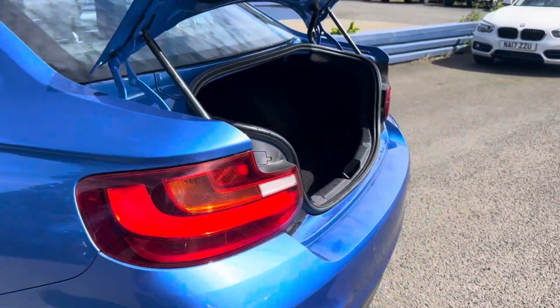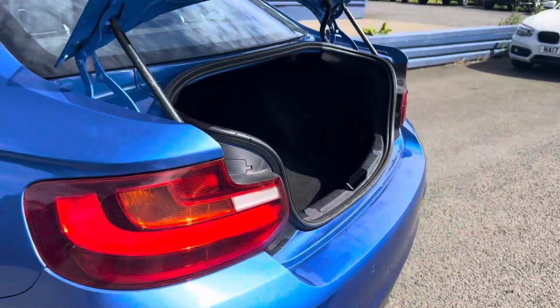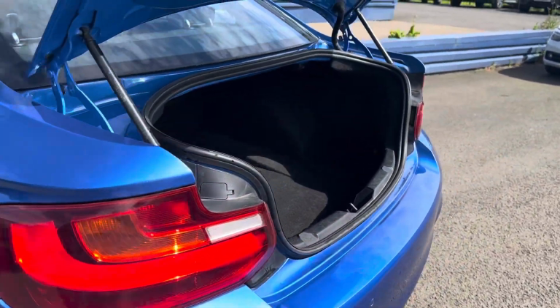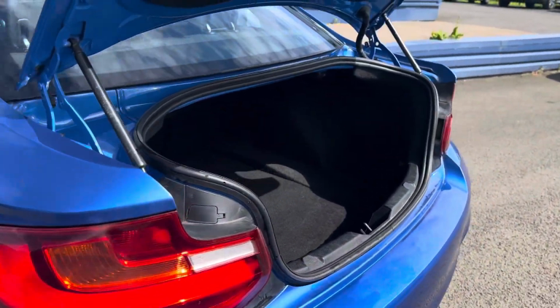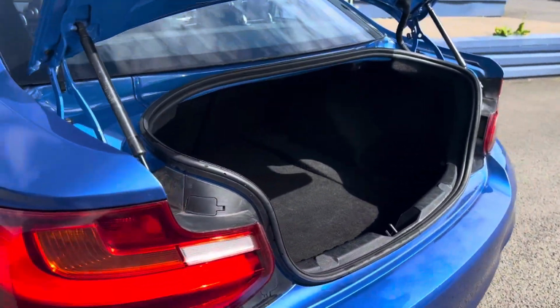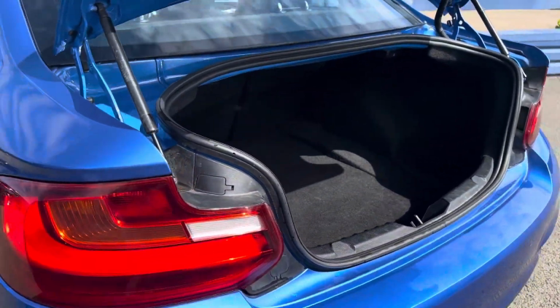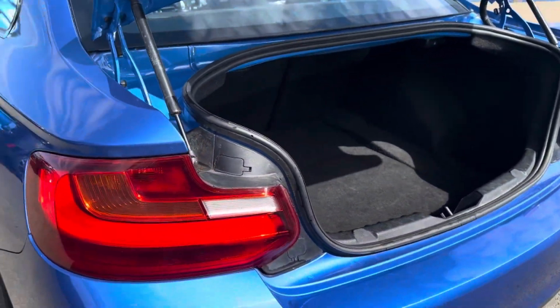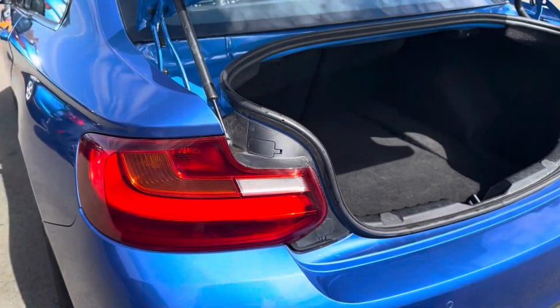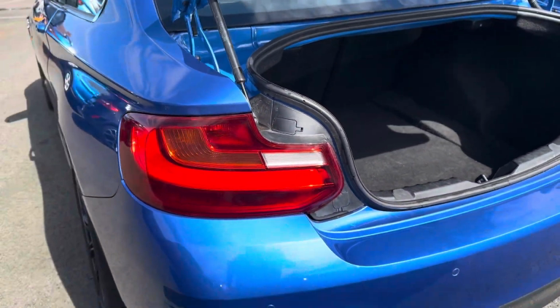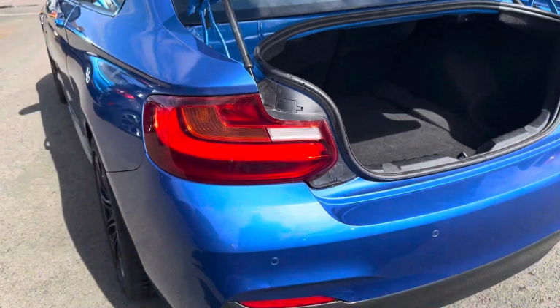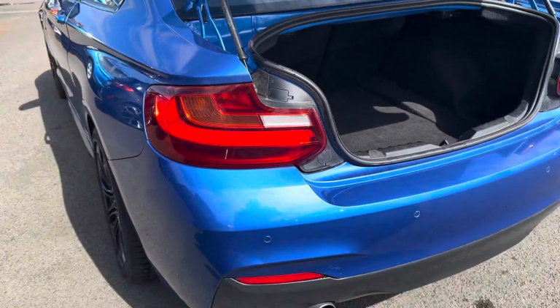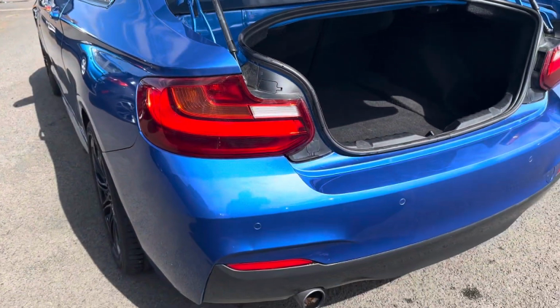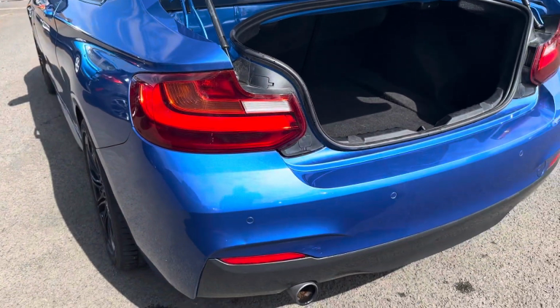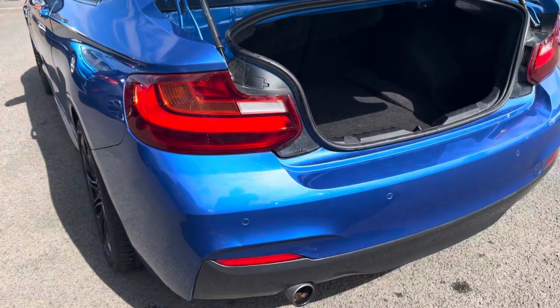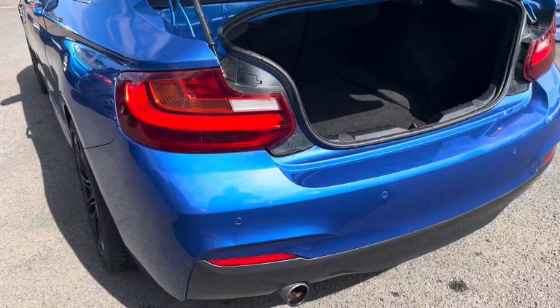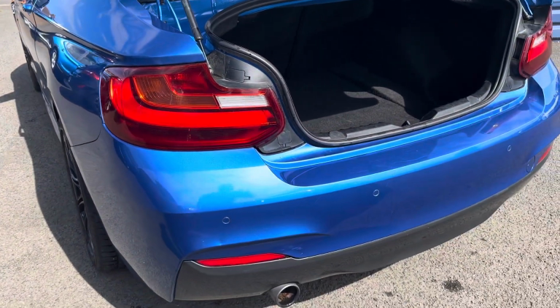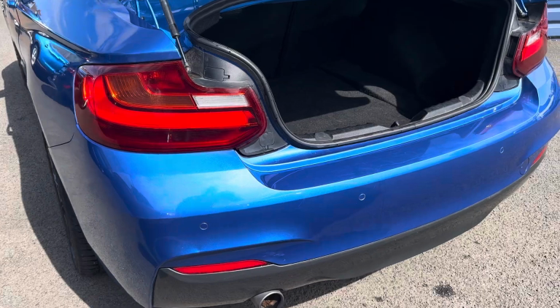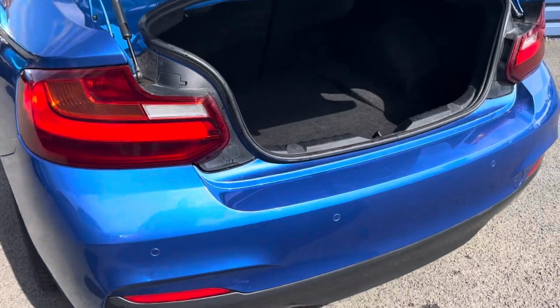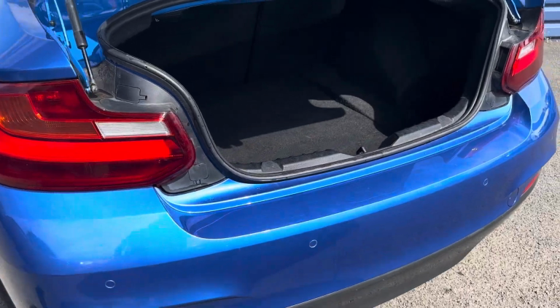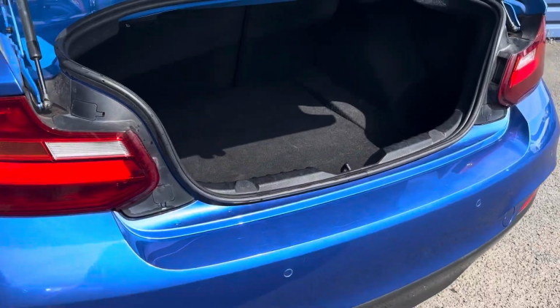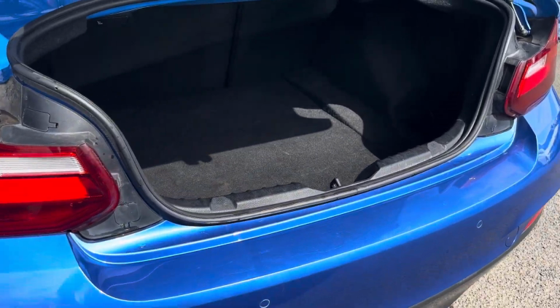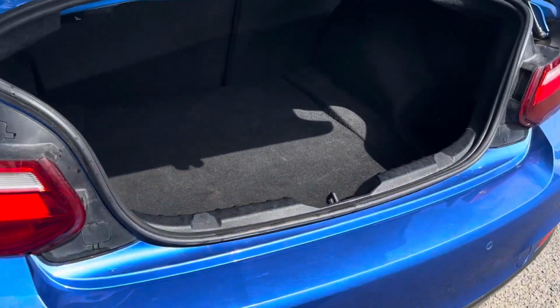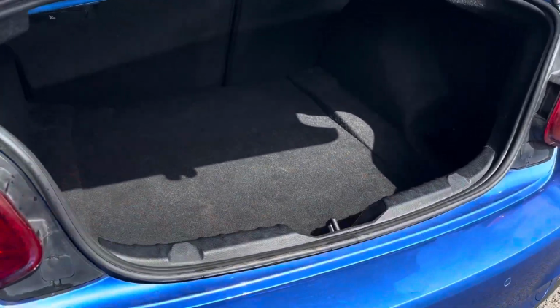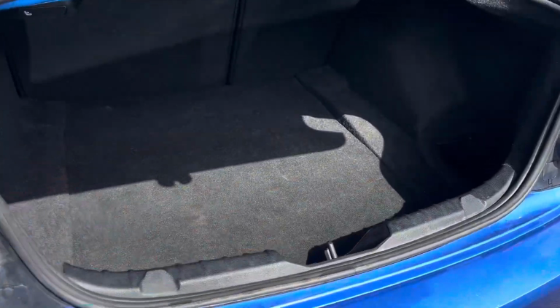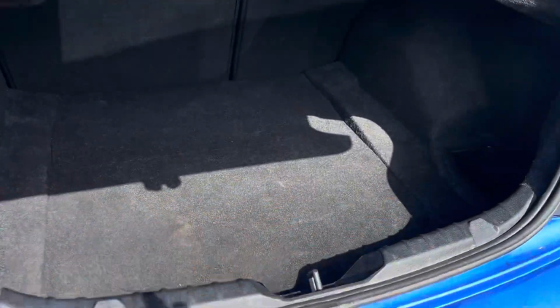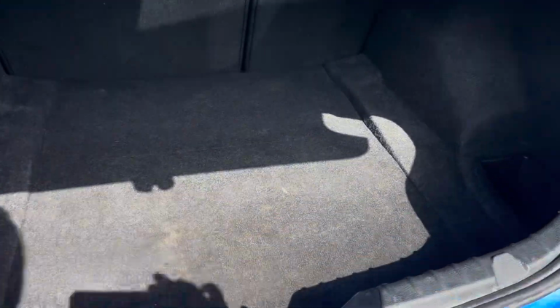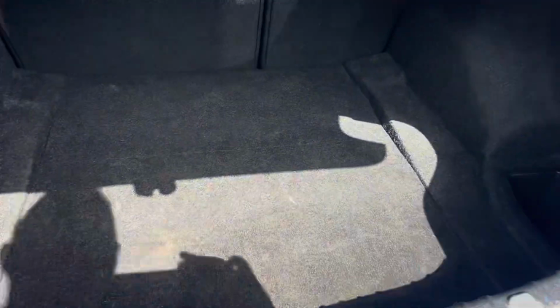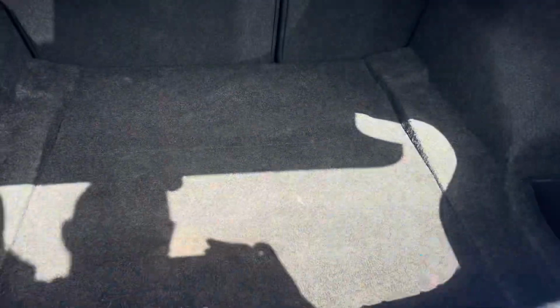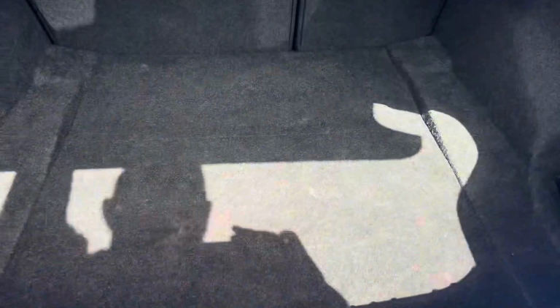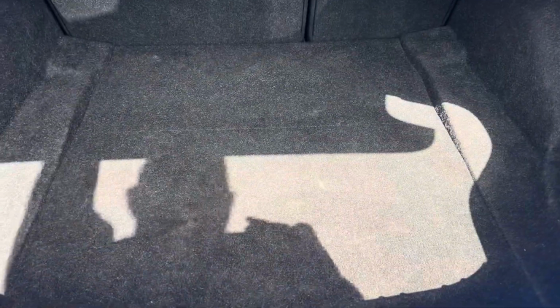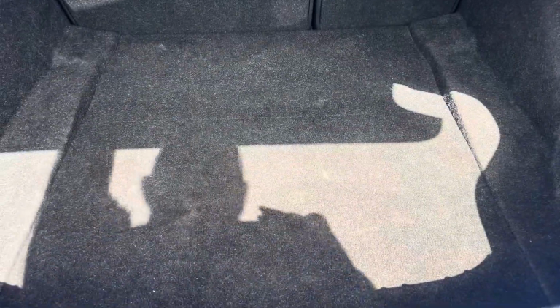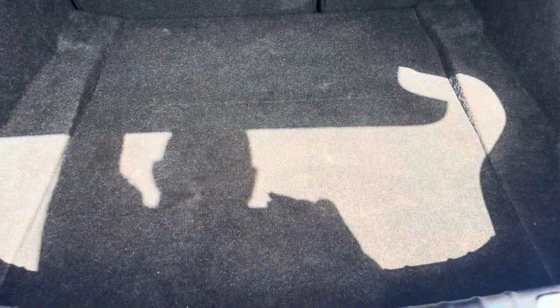As you can see, all the alloys are finished in high gloss black. It's also got a lovely sized luggage compartment.